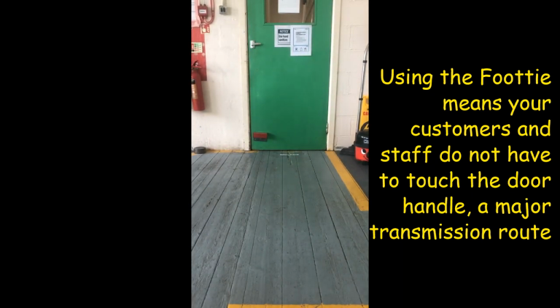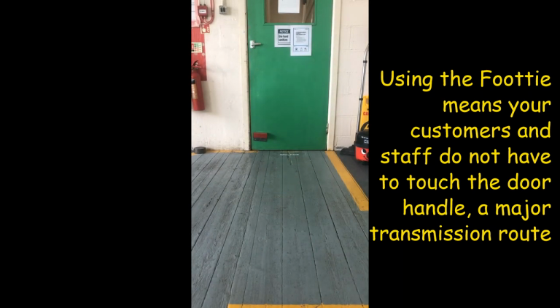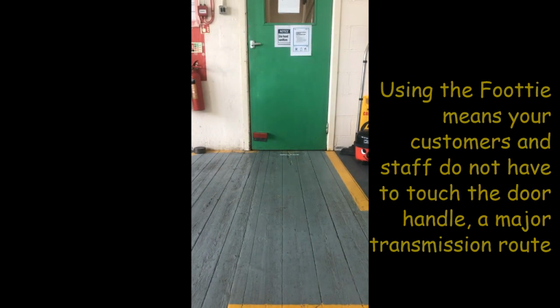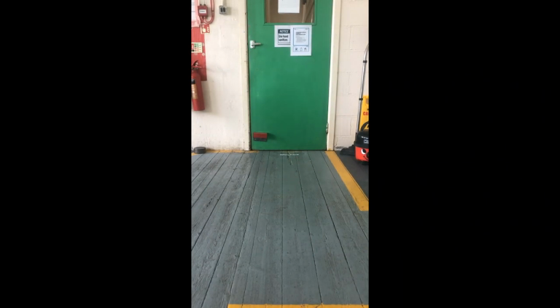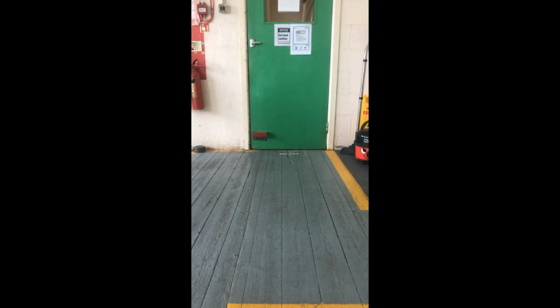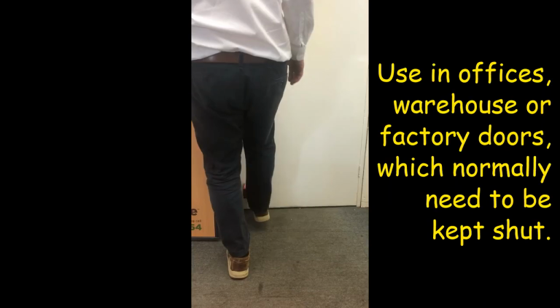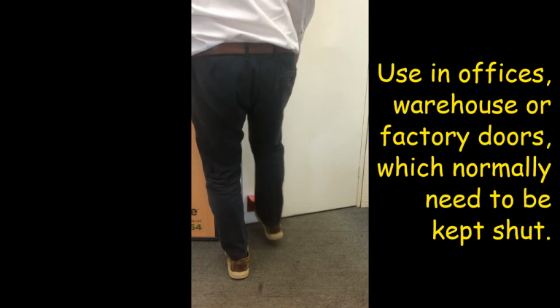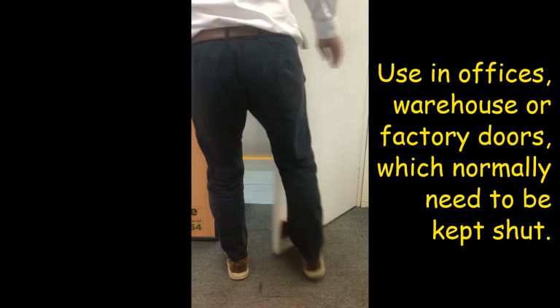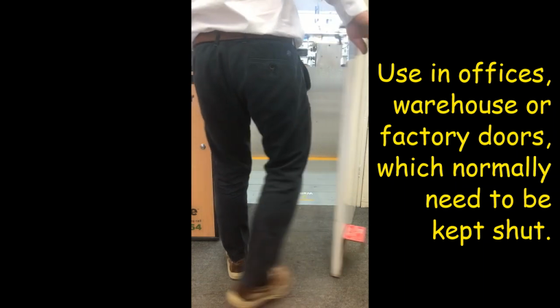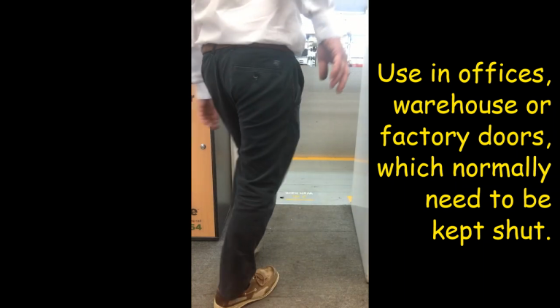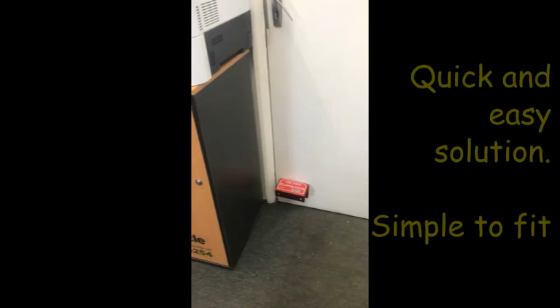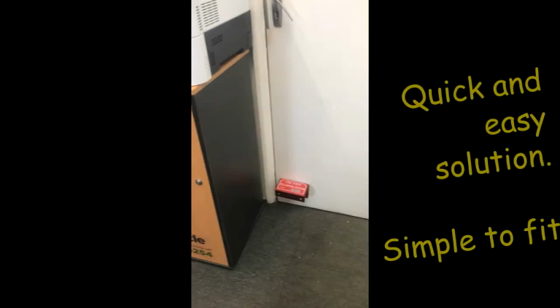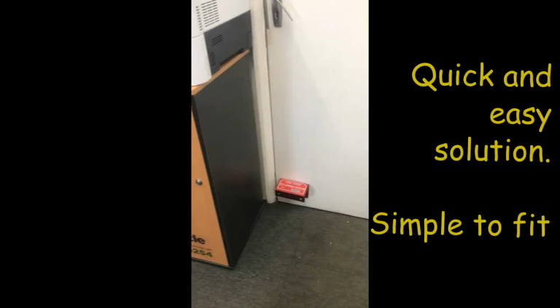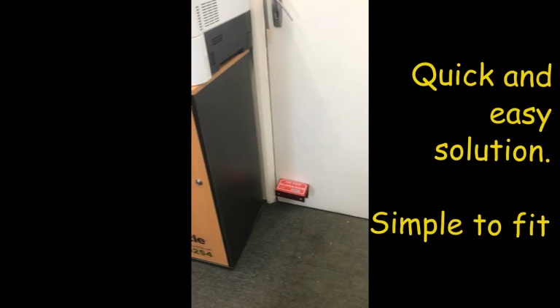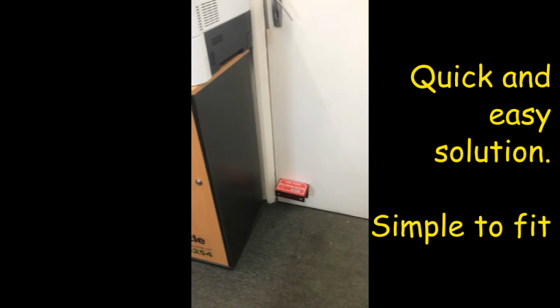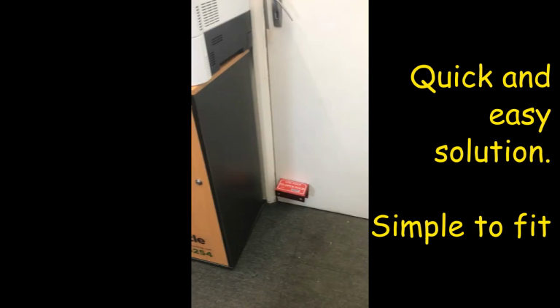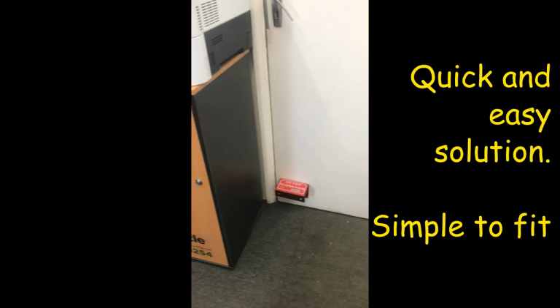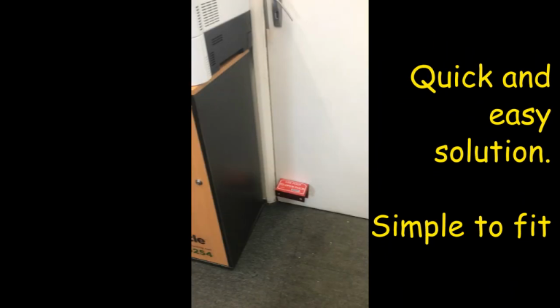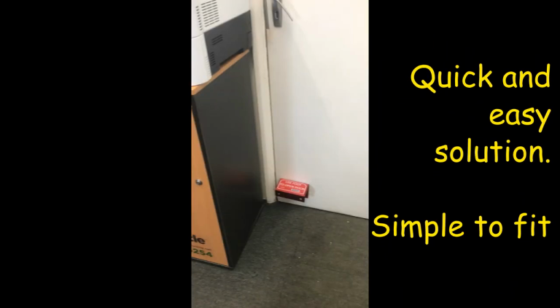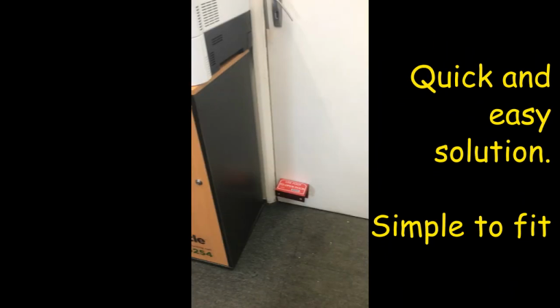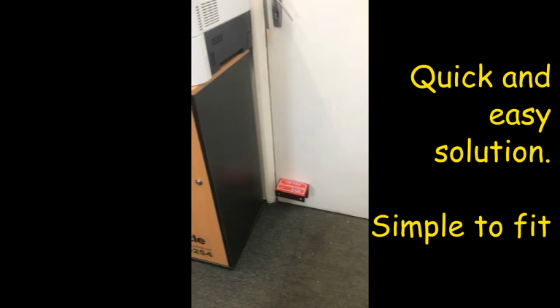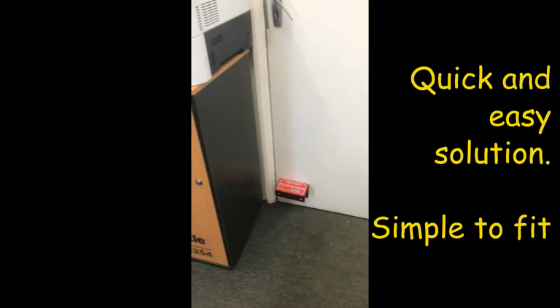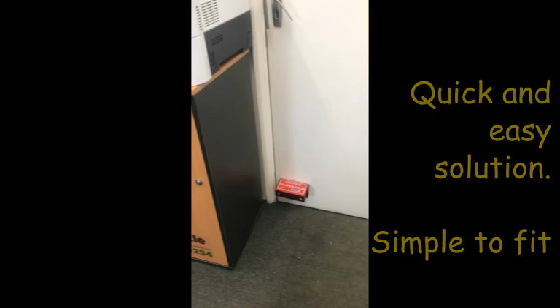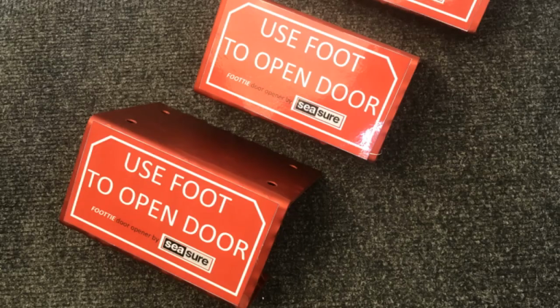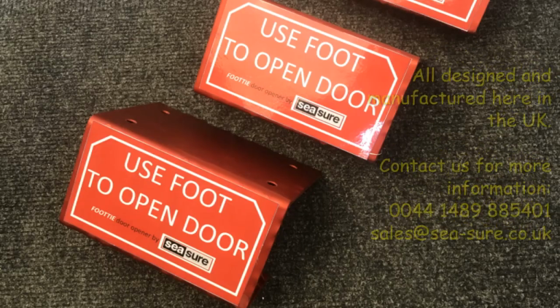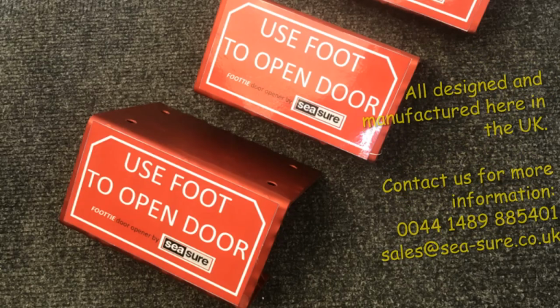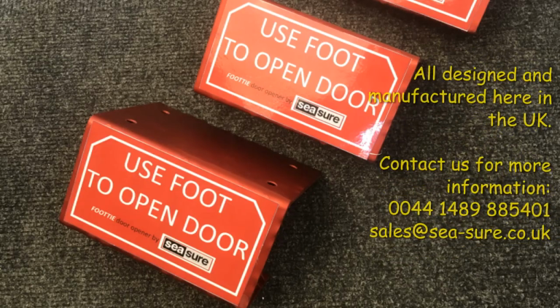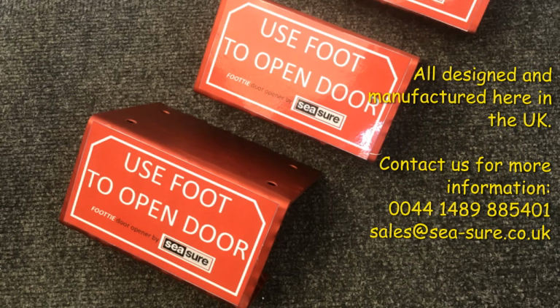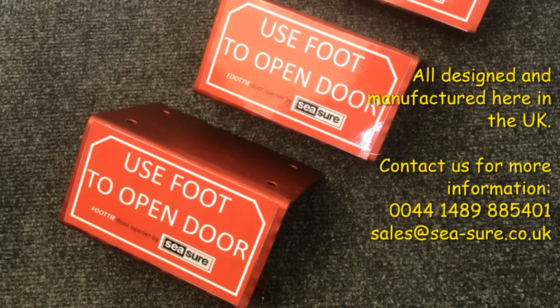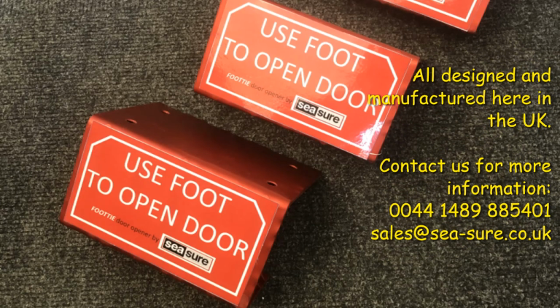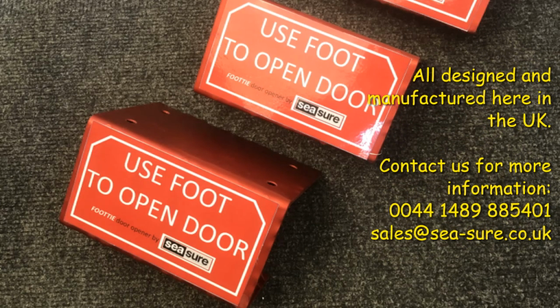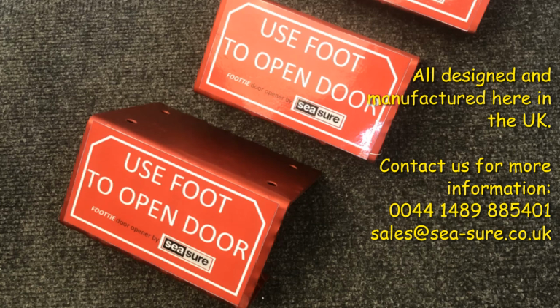Here they are, and as well as using them ourselves, they are now available for other people to buy and use as well.